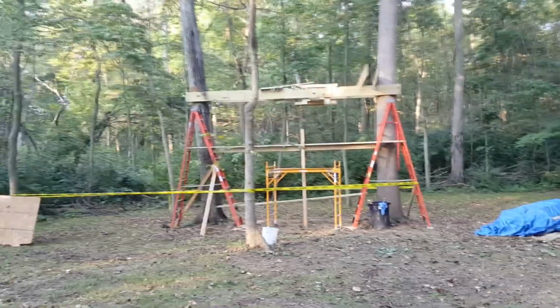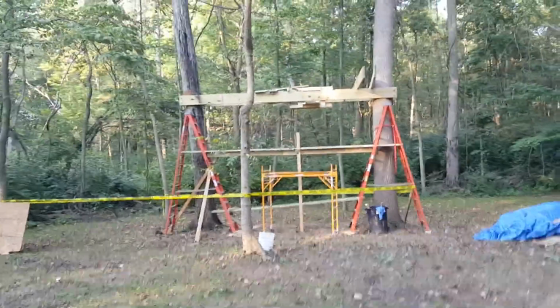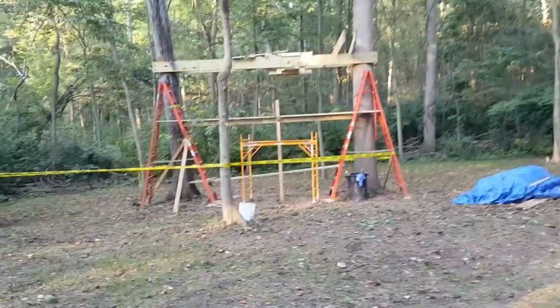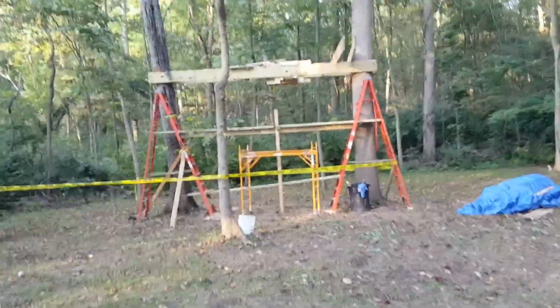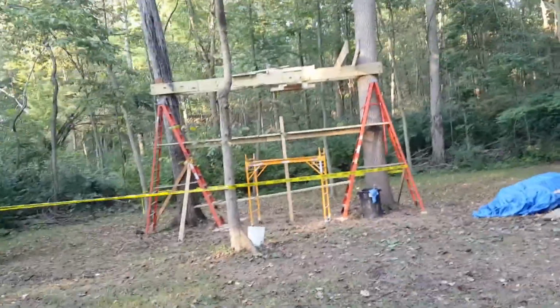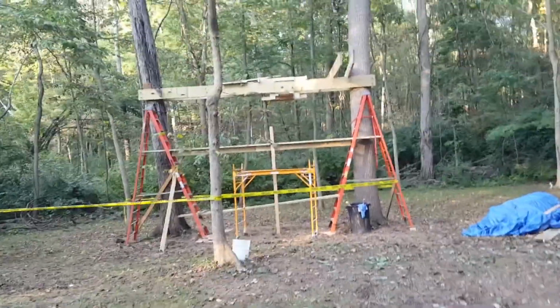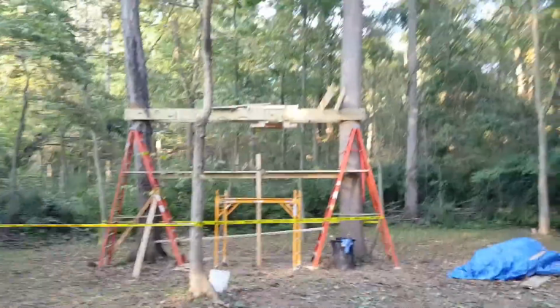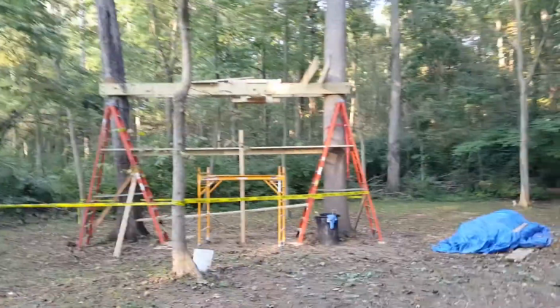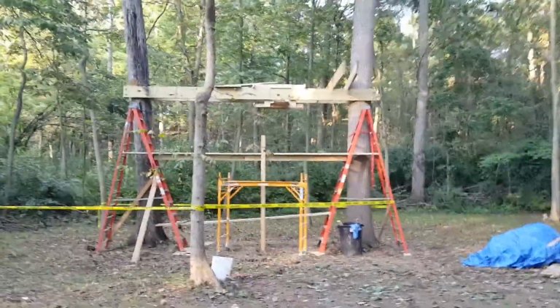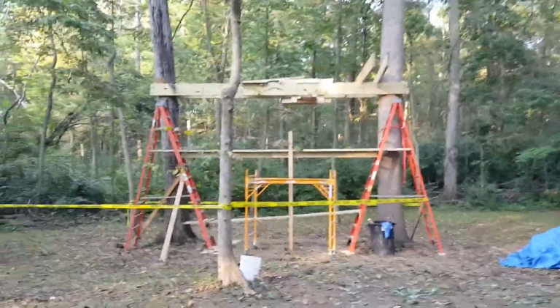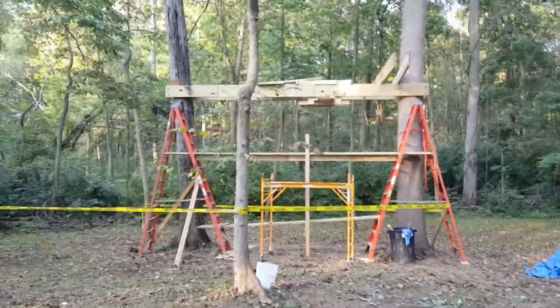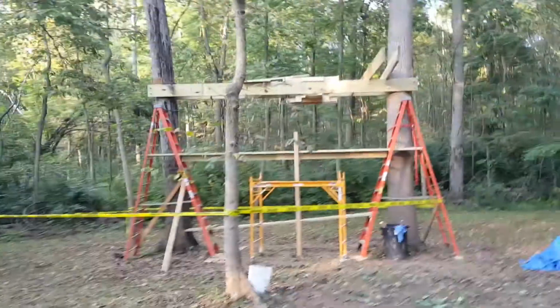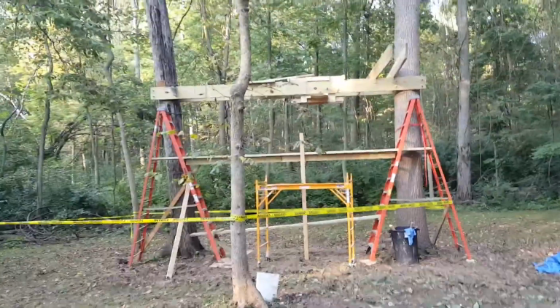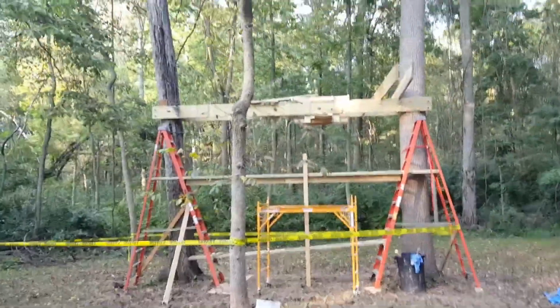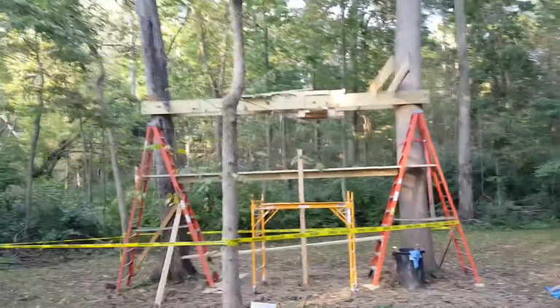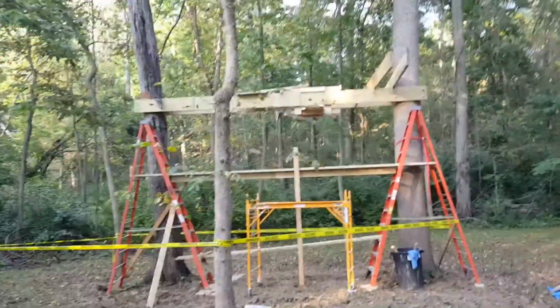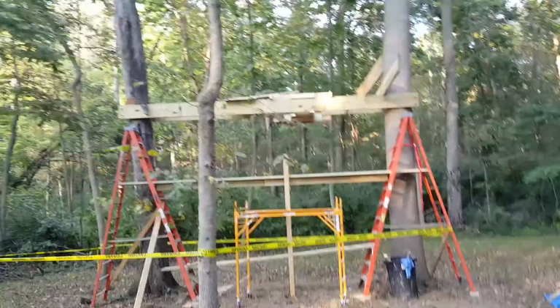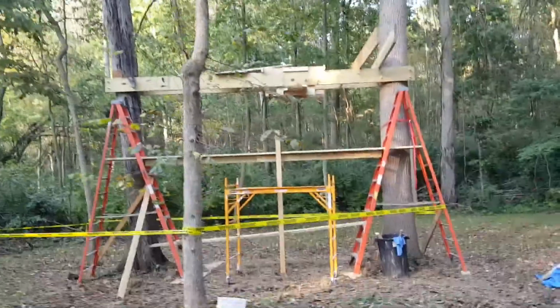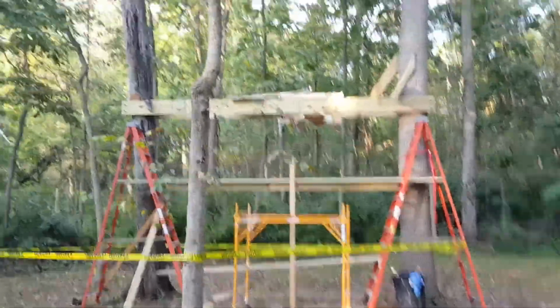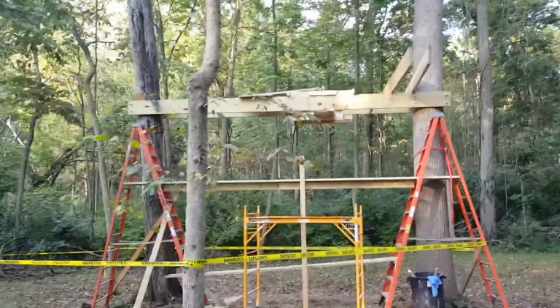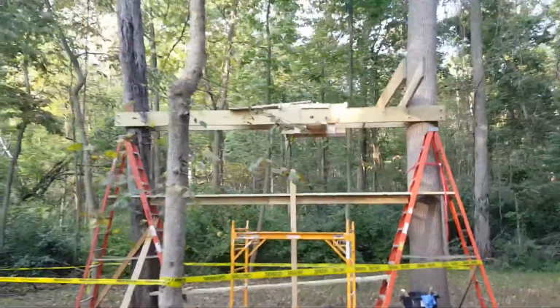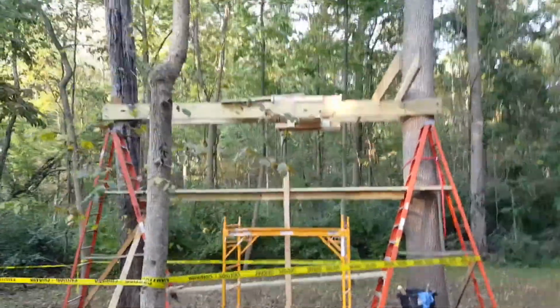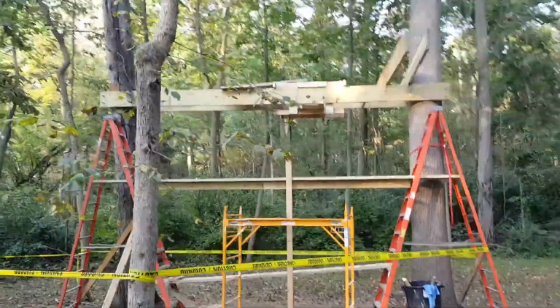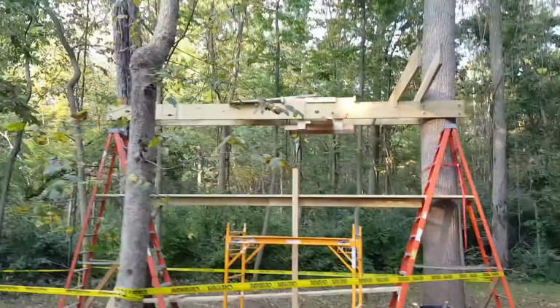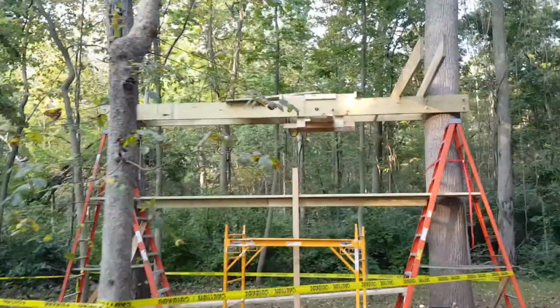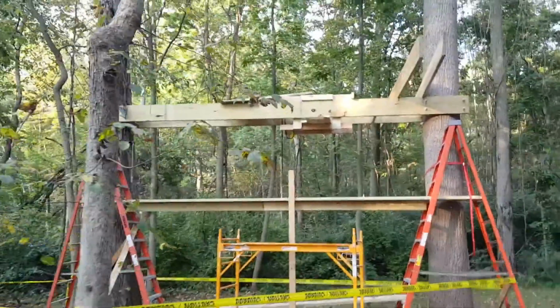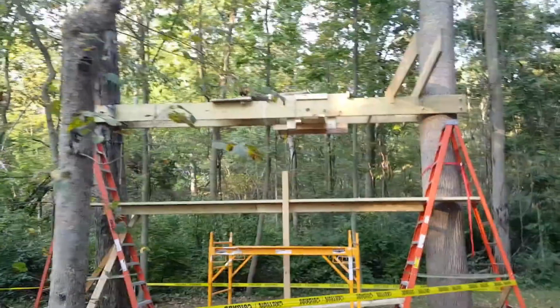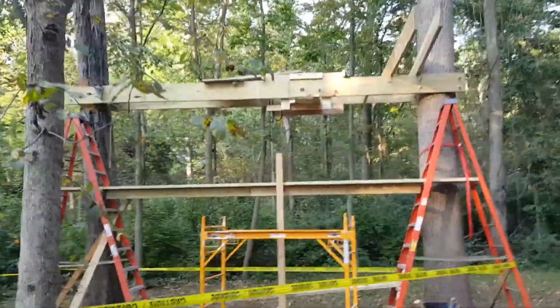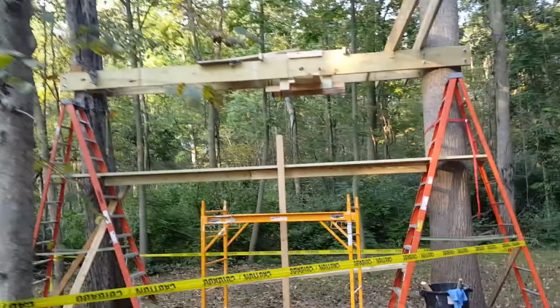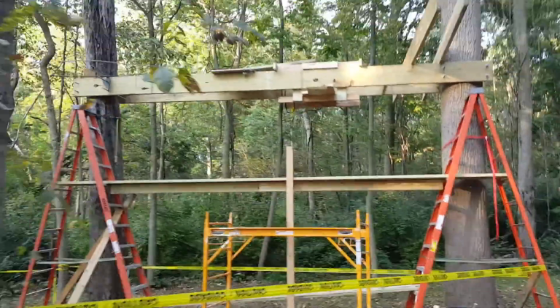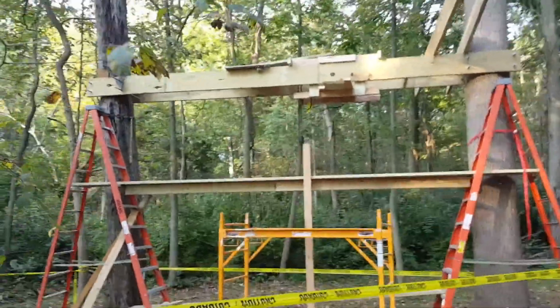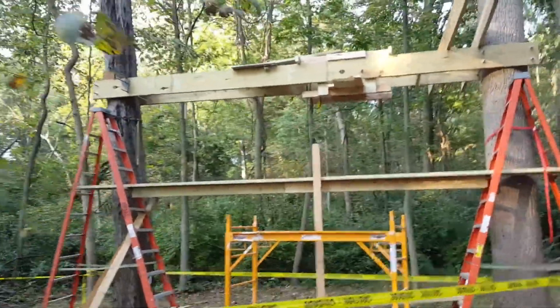This is the update for our fort. See where we are at now.